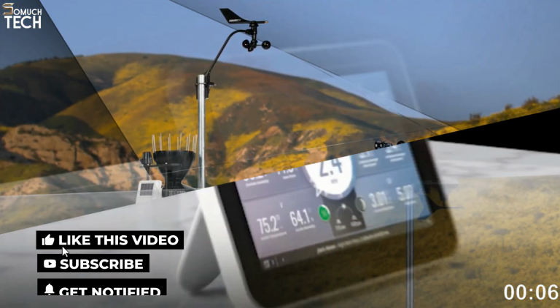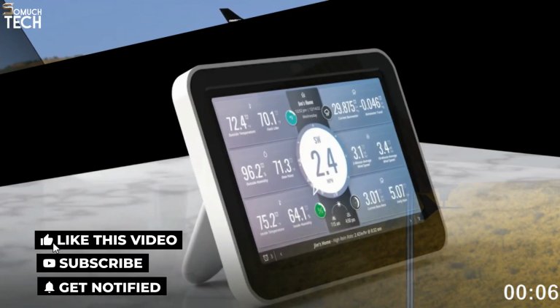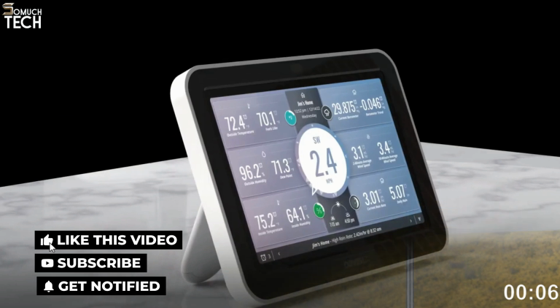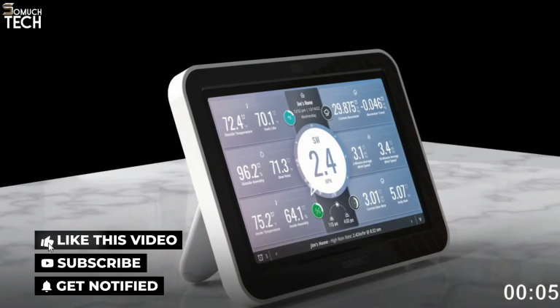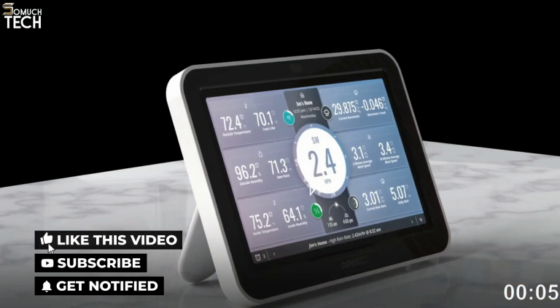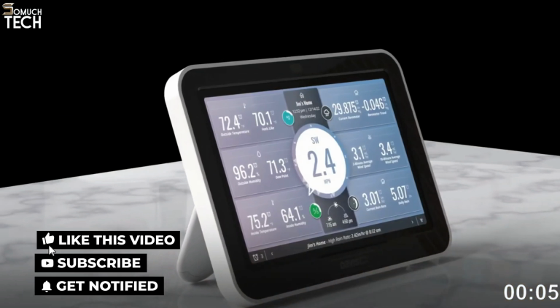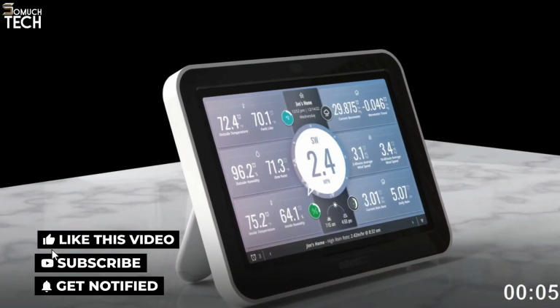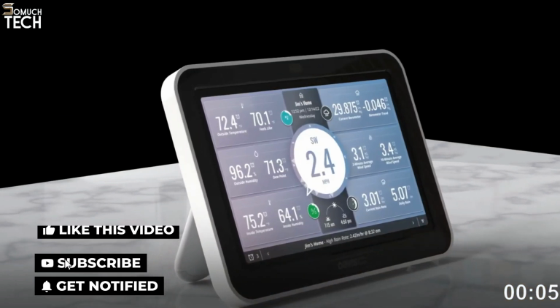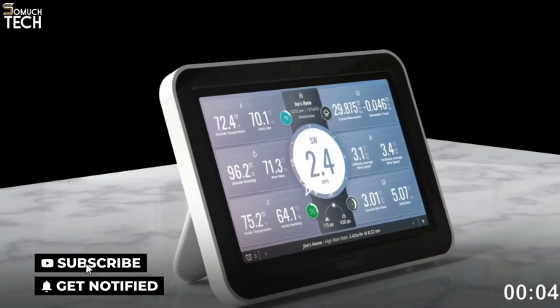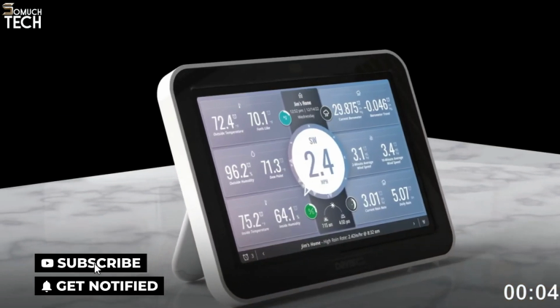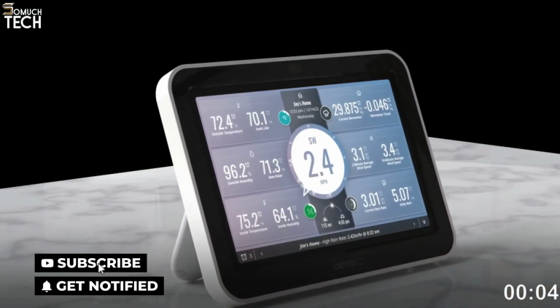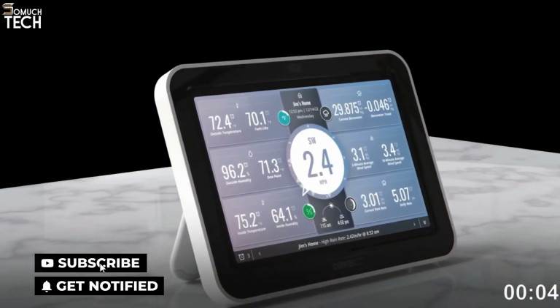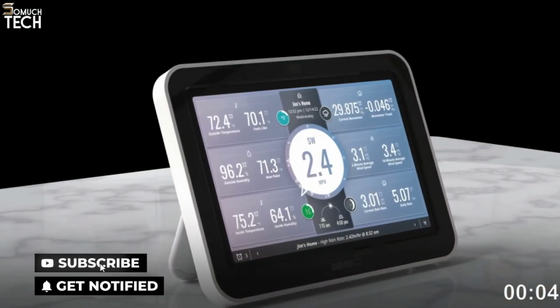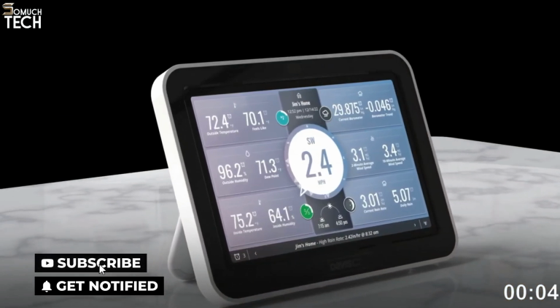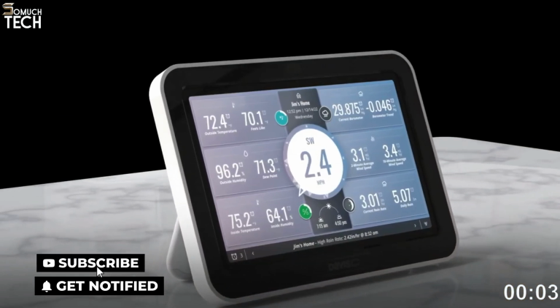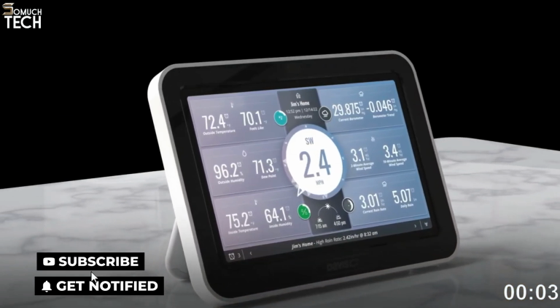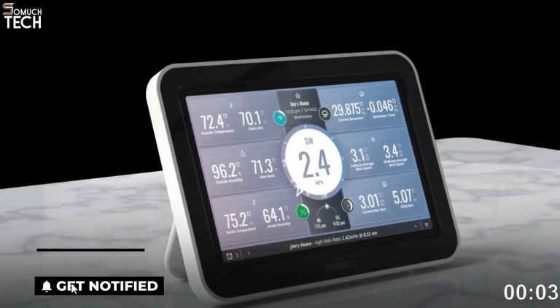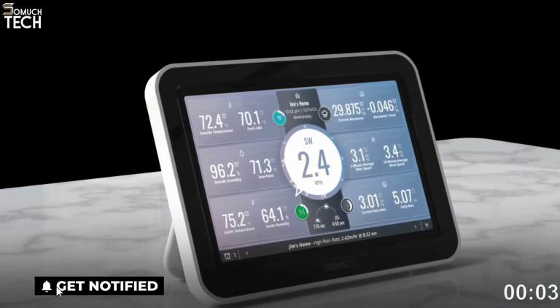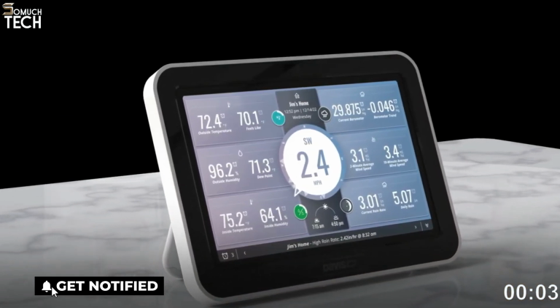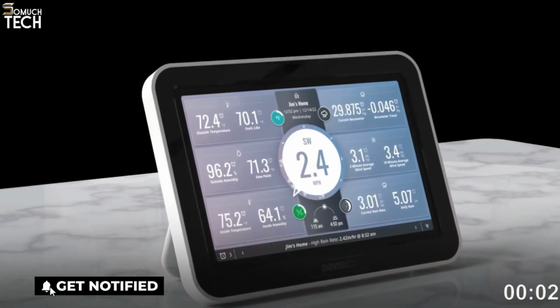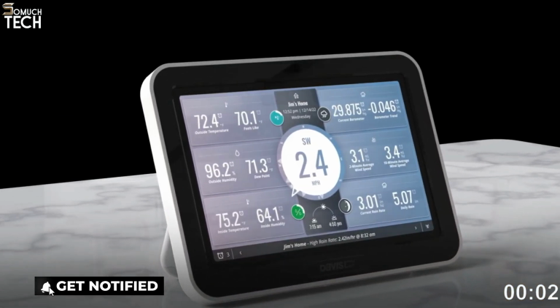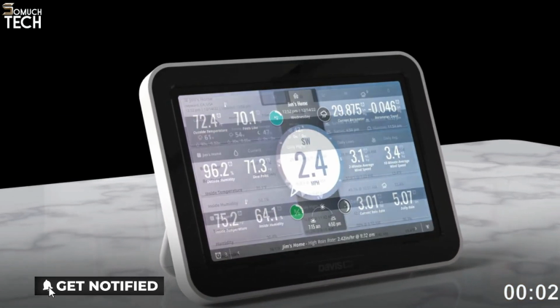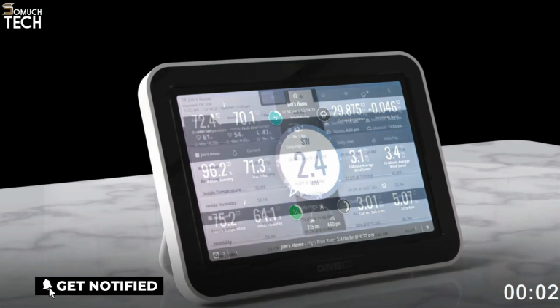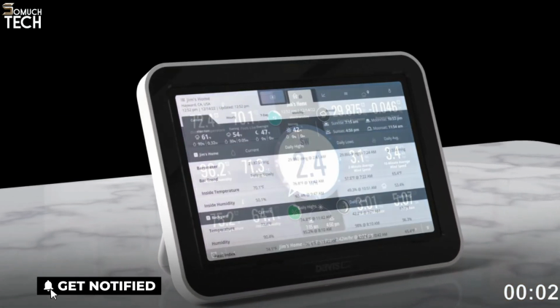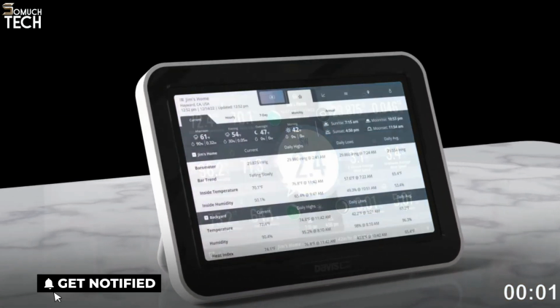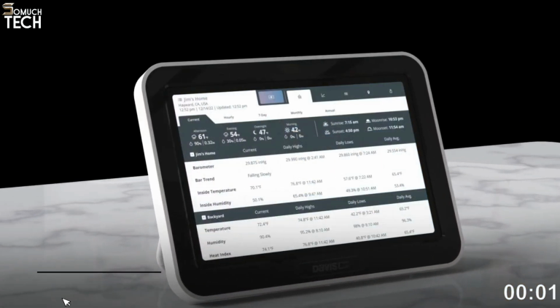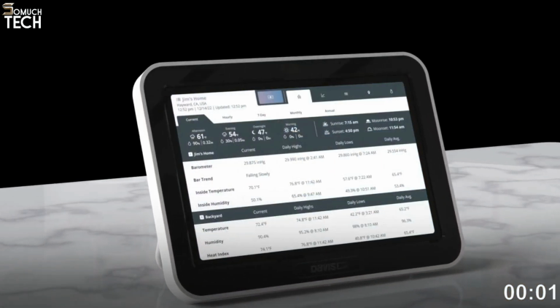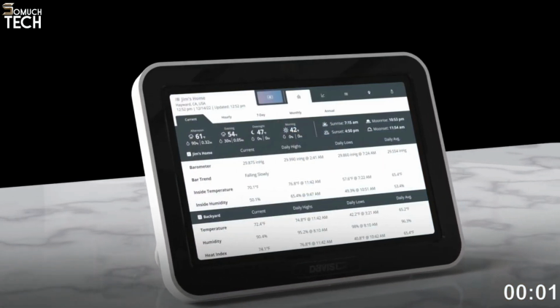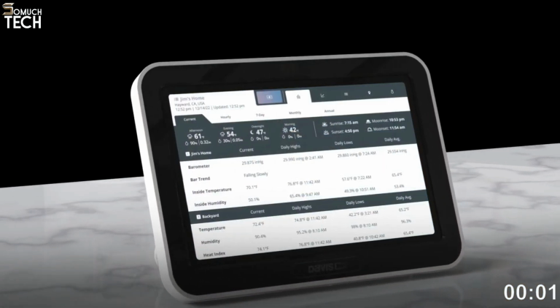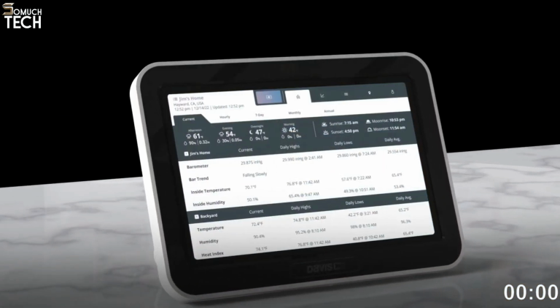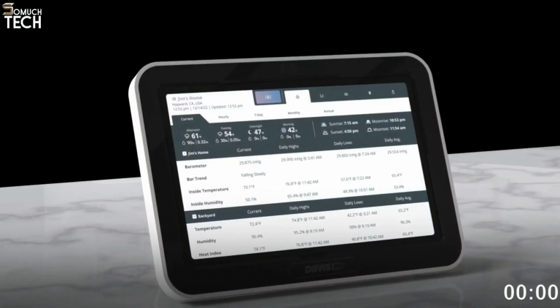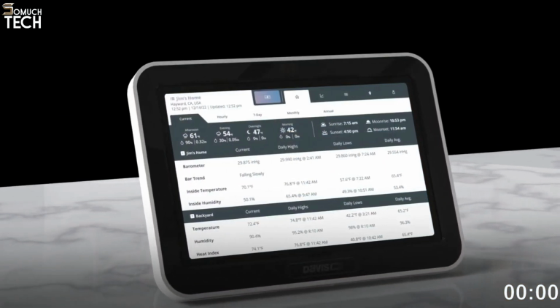So that's it for the best home weather stations of this year. Like, comment, and subscribe to receive notifications of our latest videos.